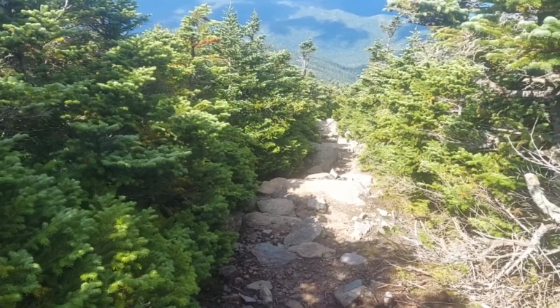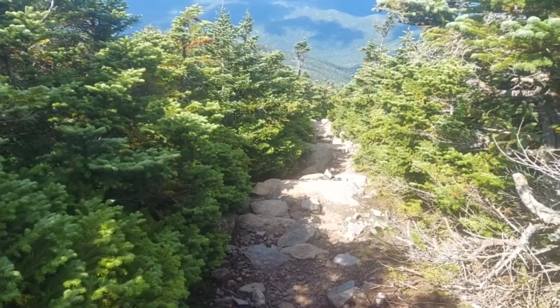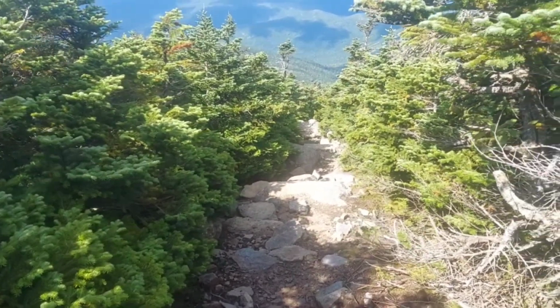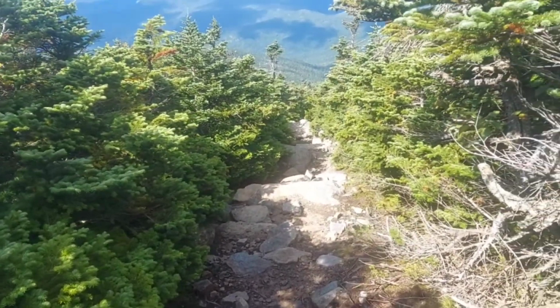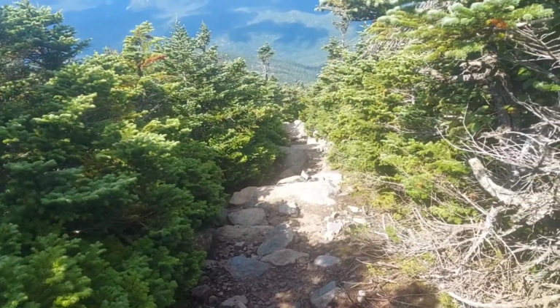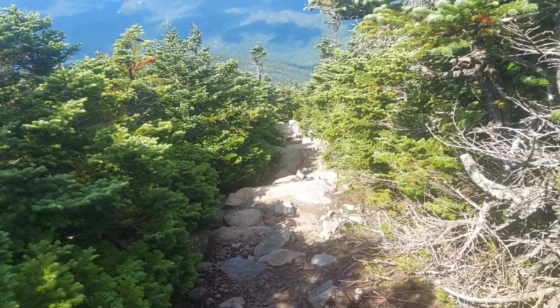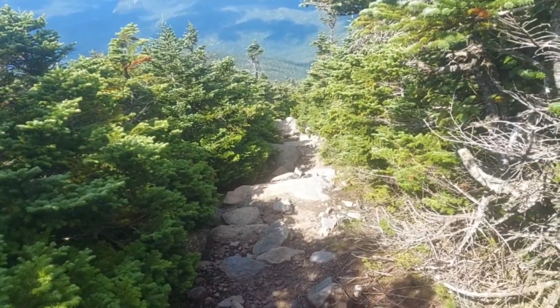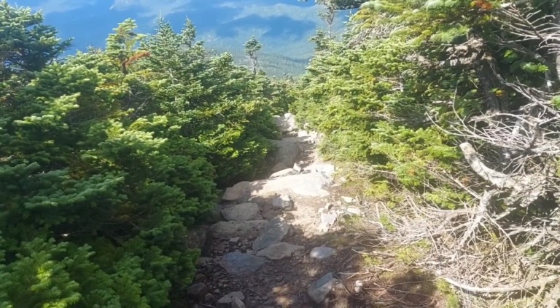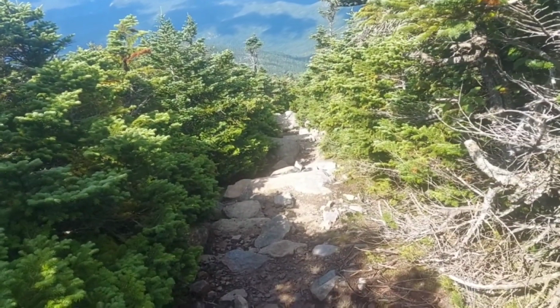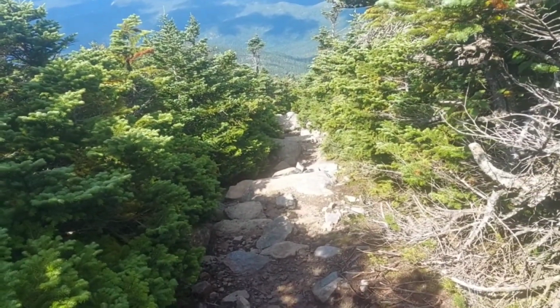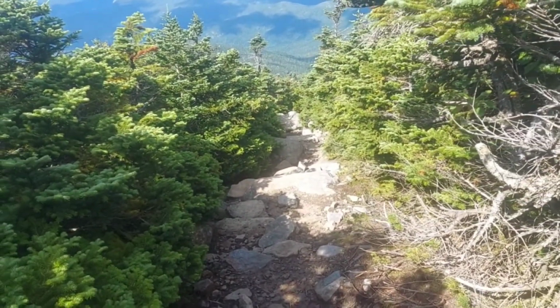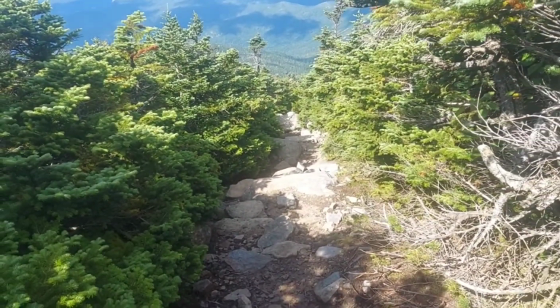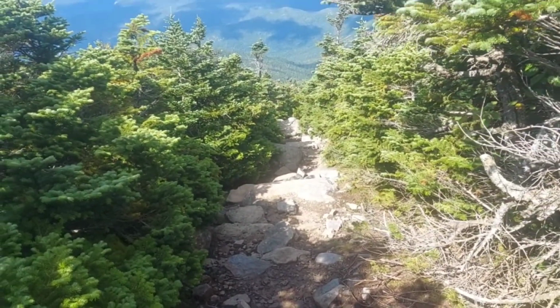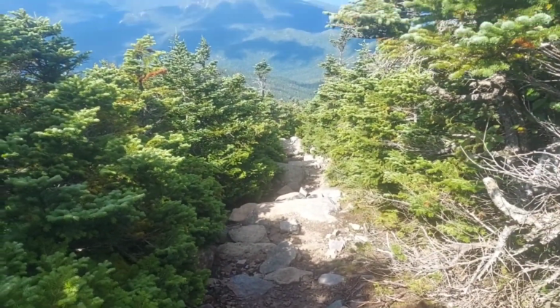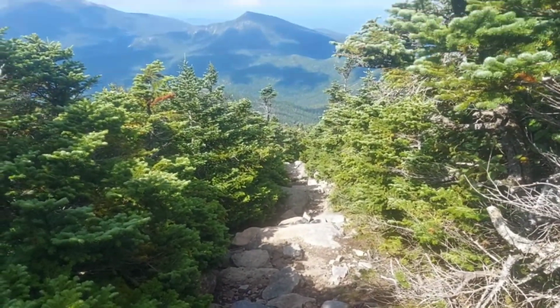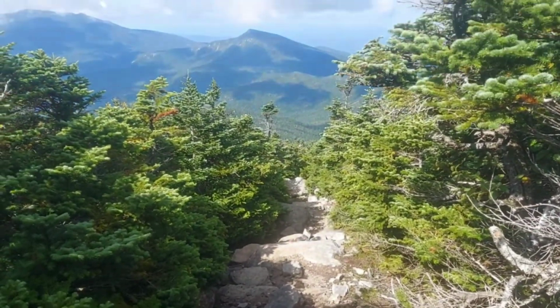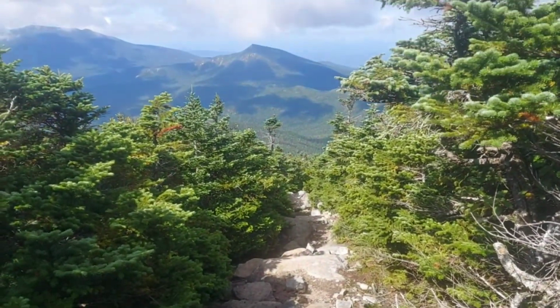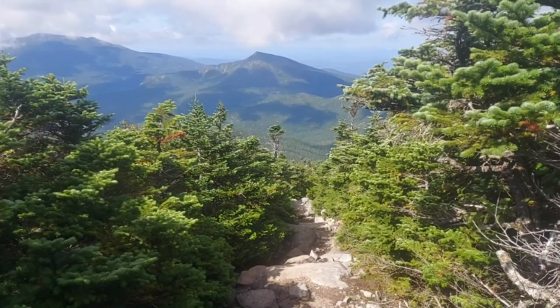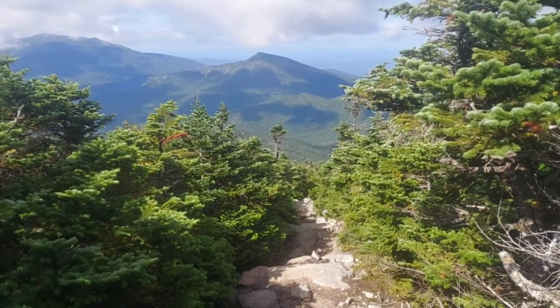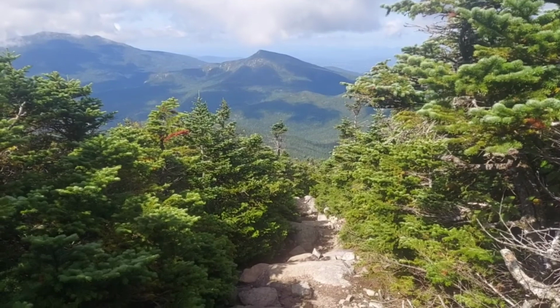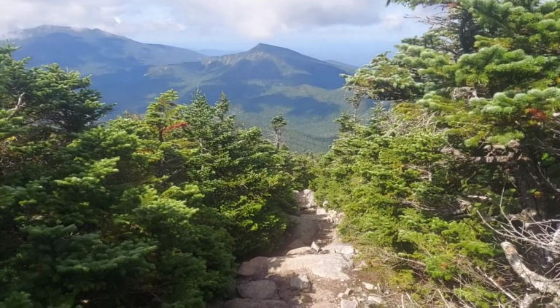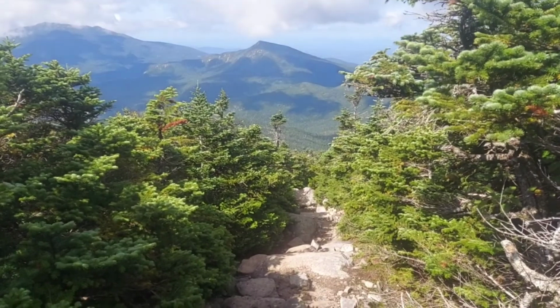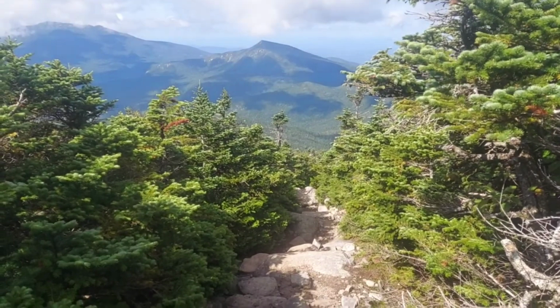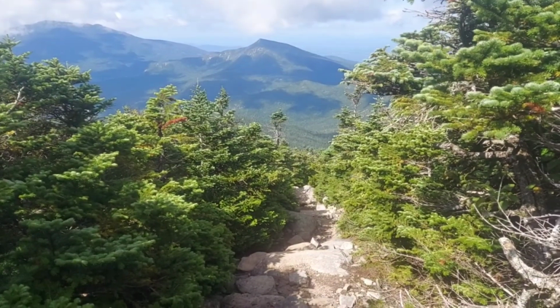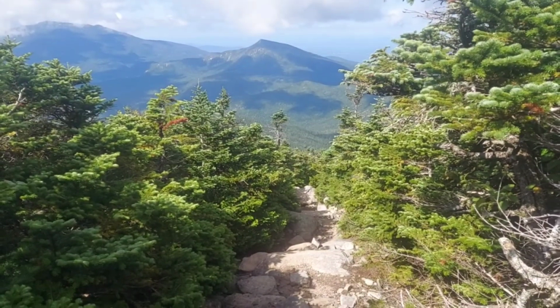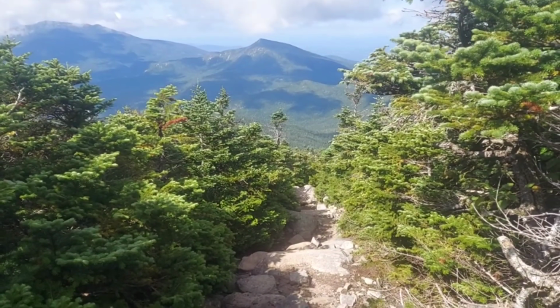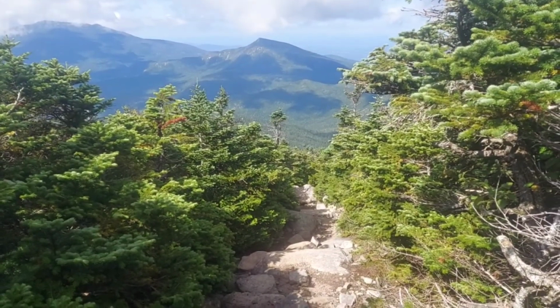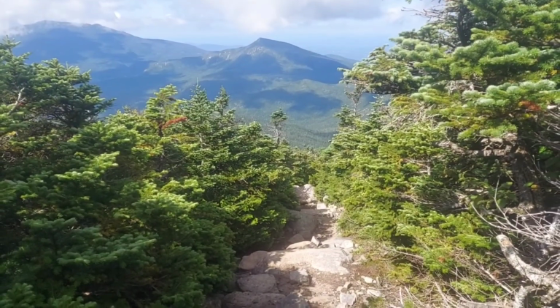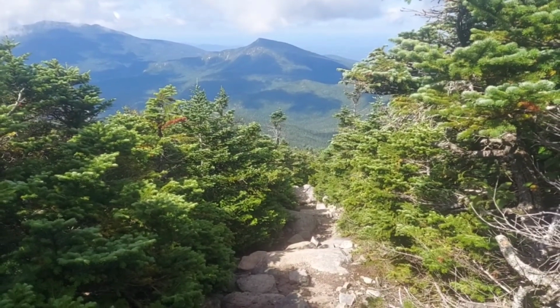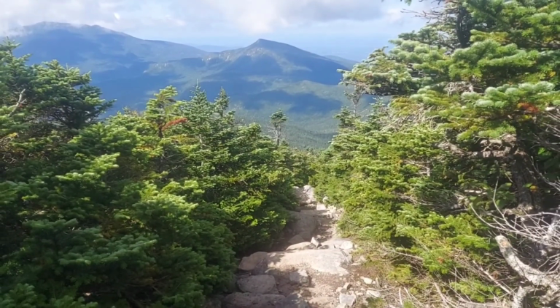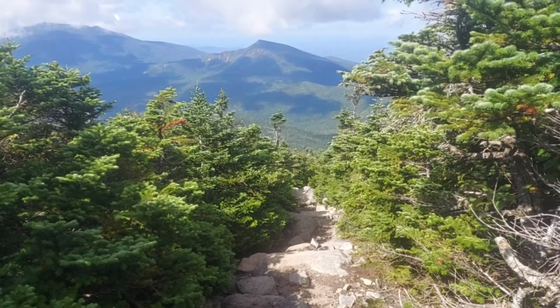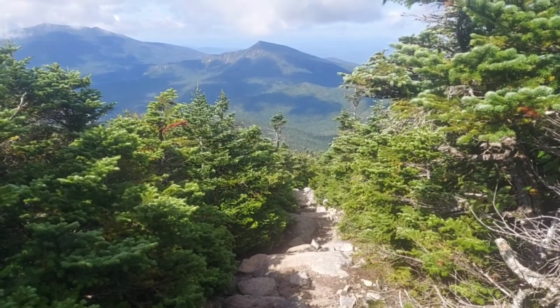I'm about a tenth of a mile from the top, but look at this view and the trail coming up. I thought that was a nice picture.